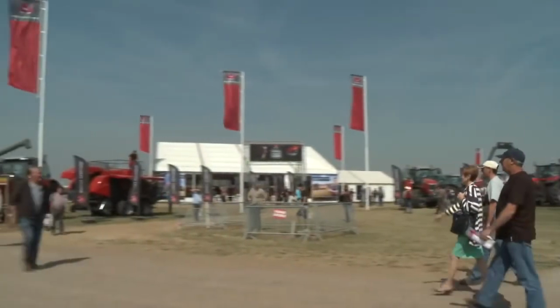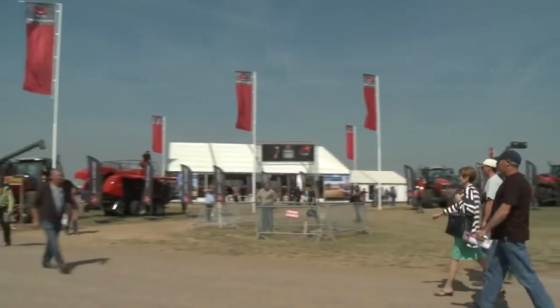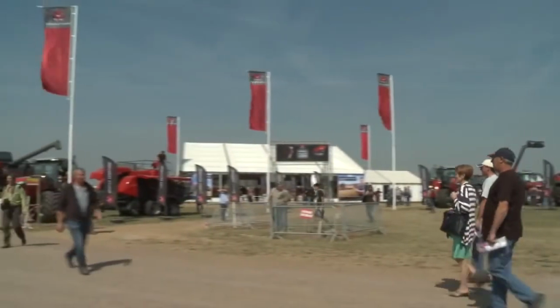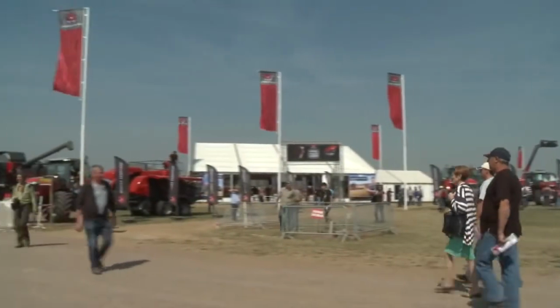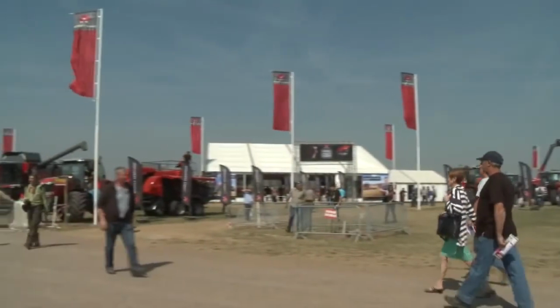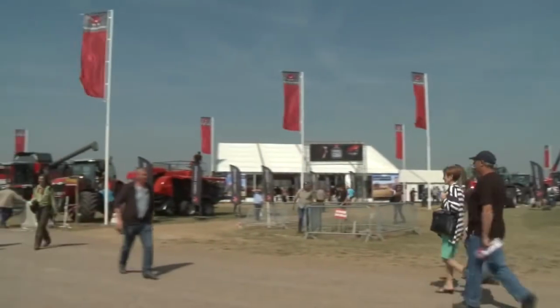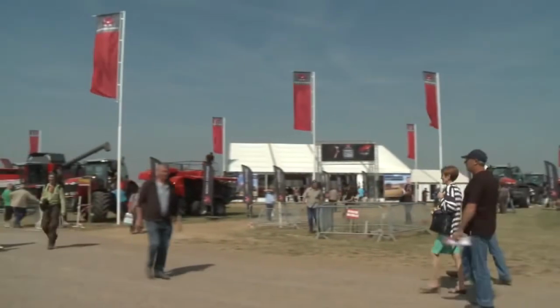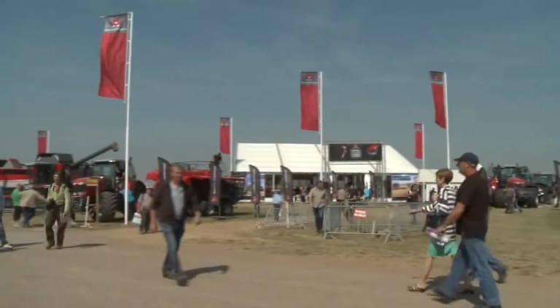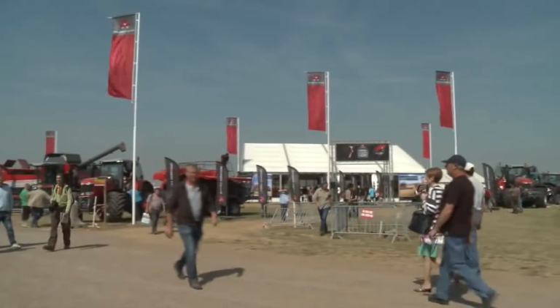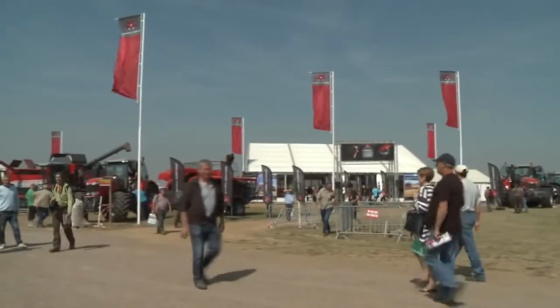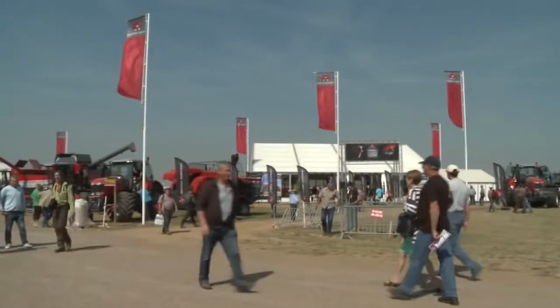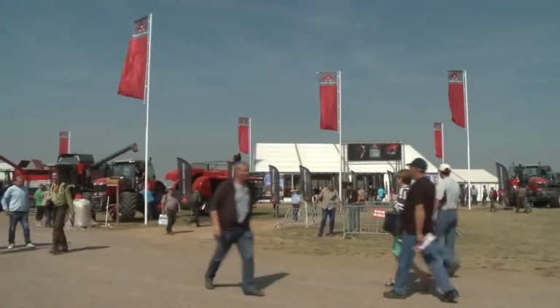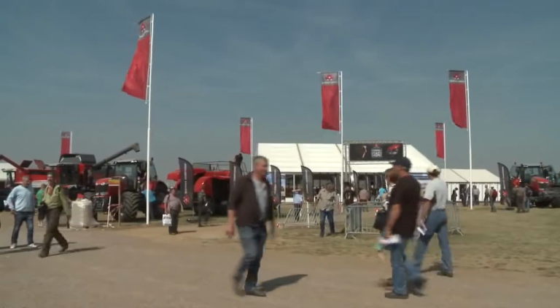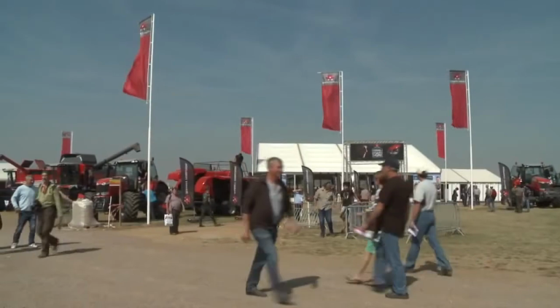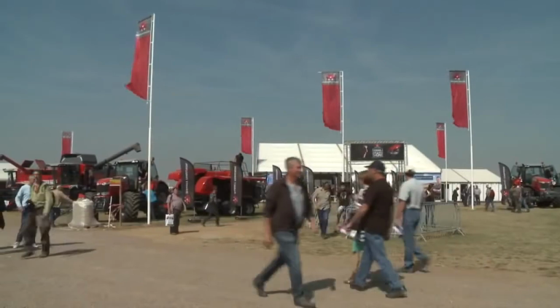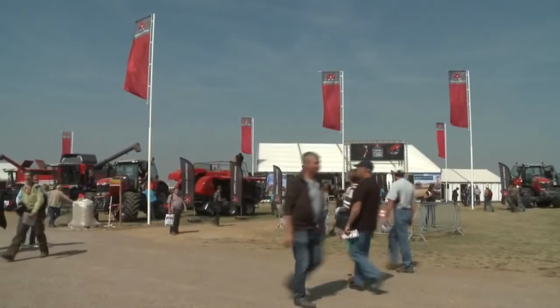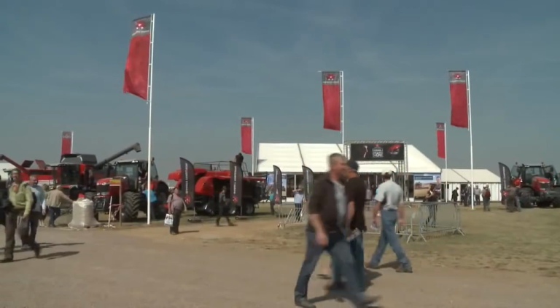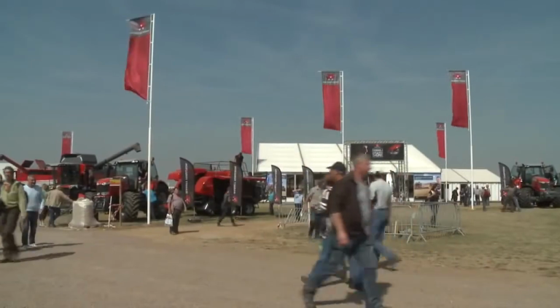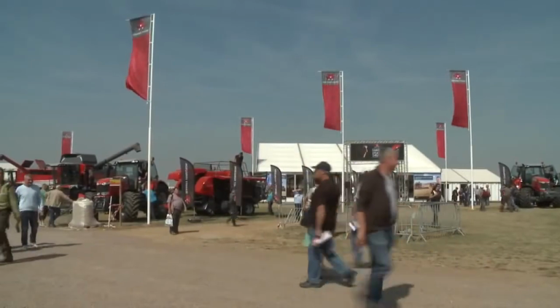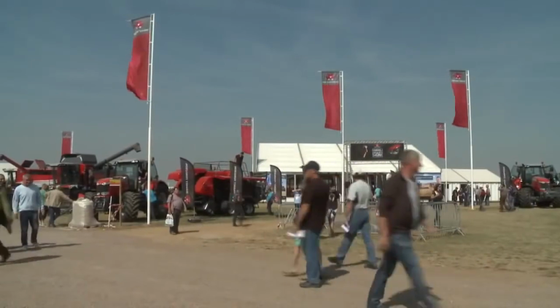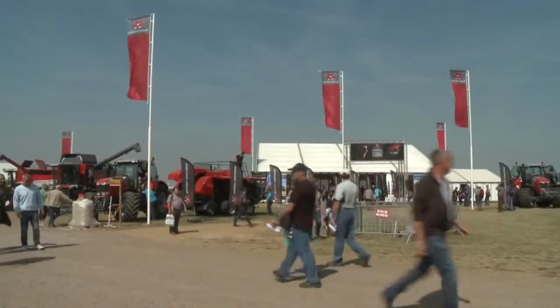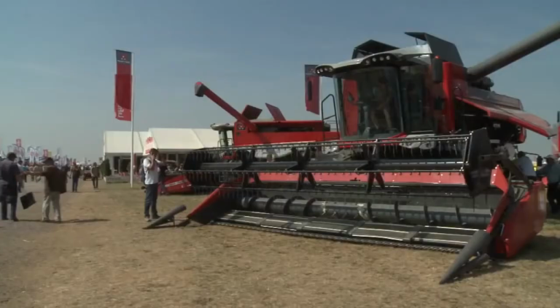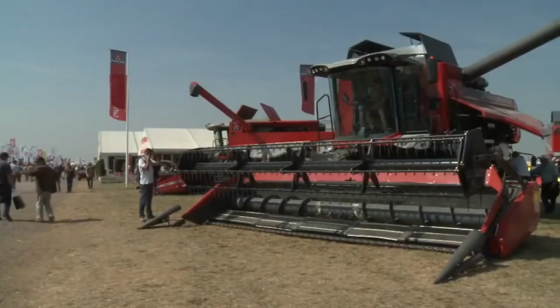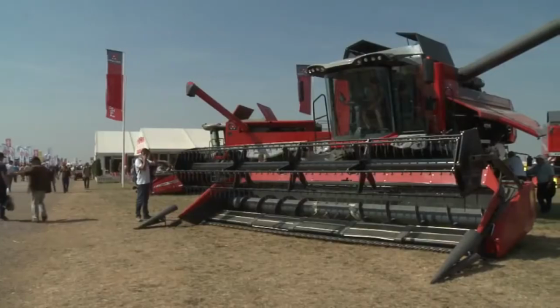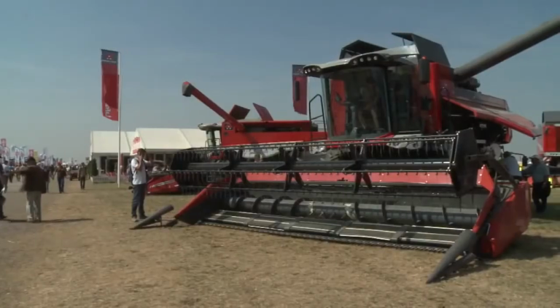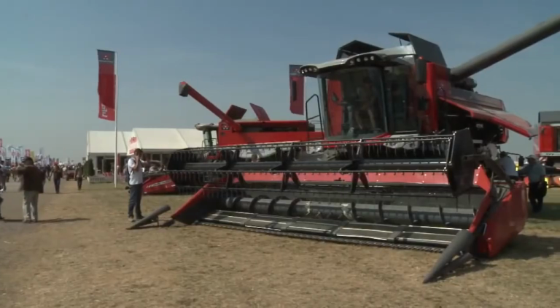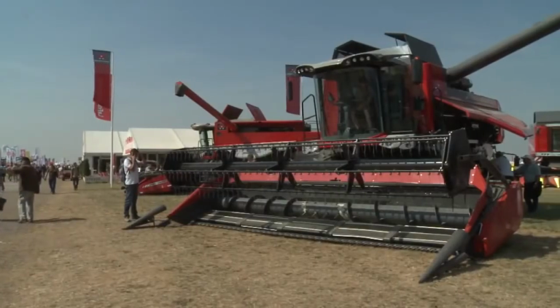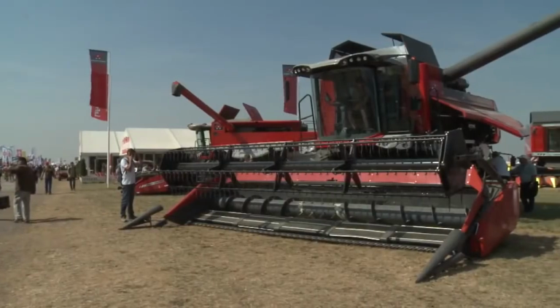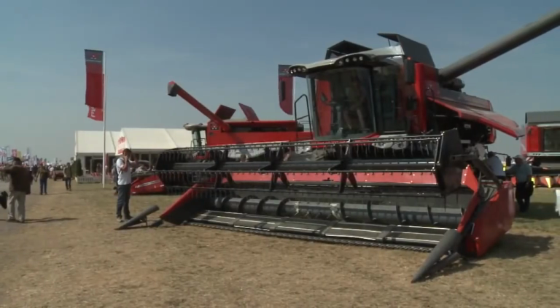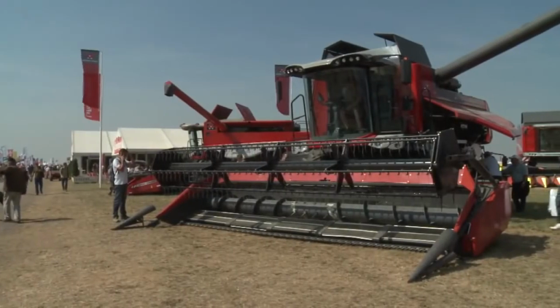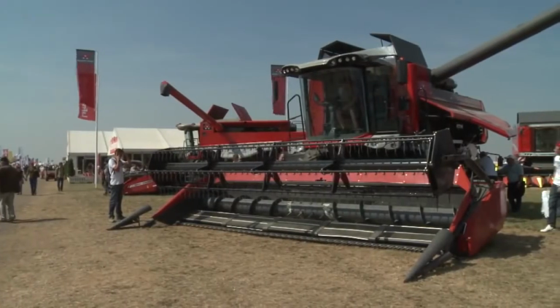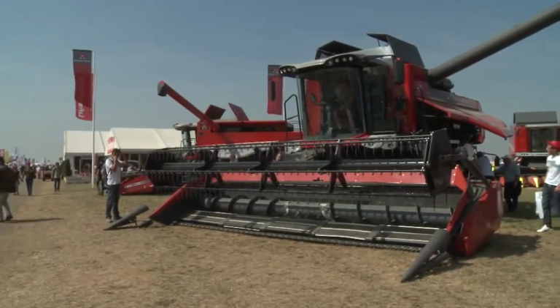On top of that, we have also introduced the new Massey Ferguson Beta with the Skyline Cab.